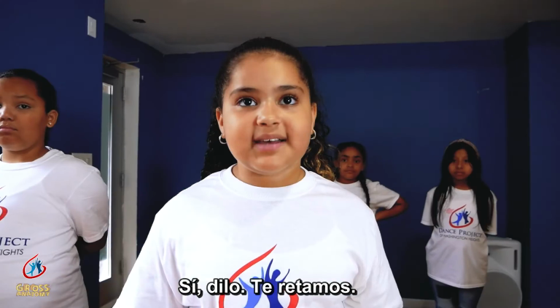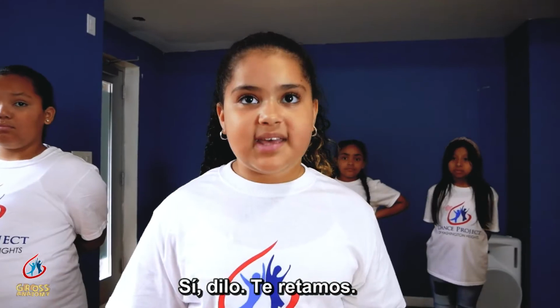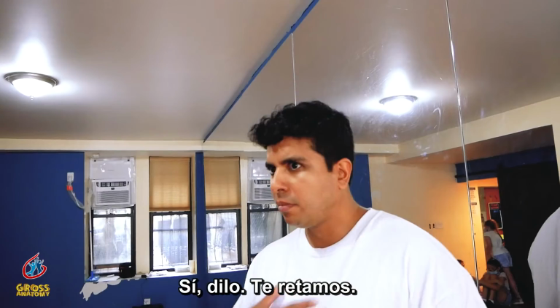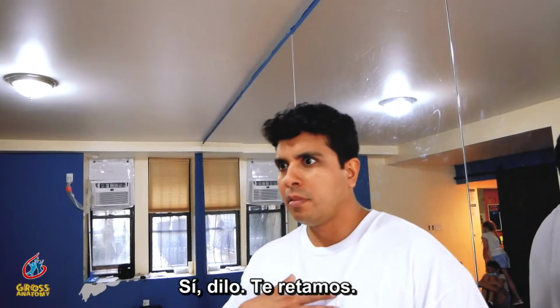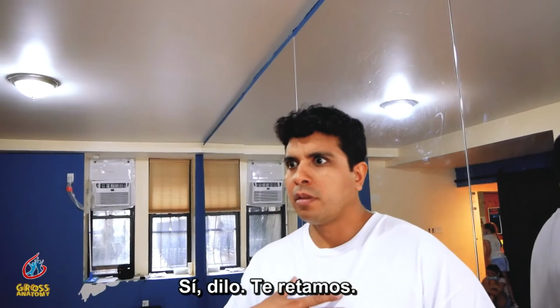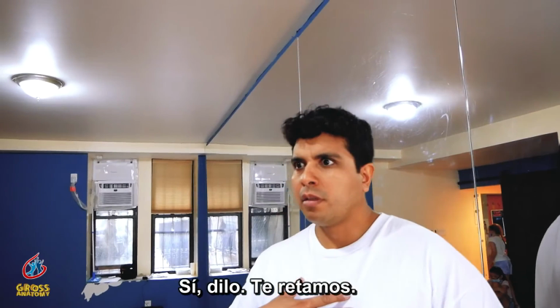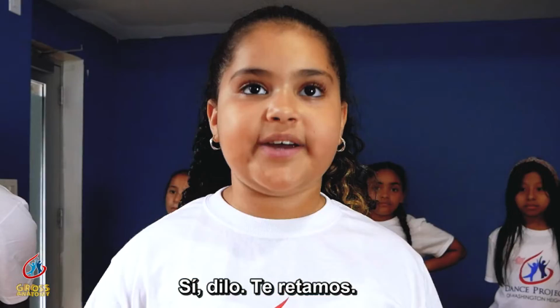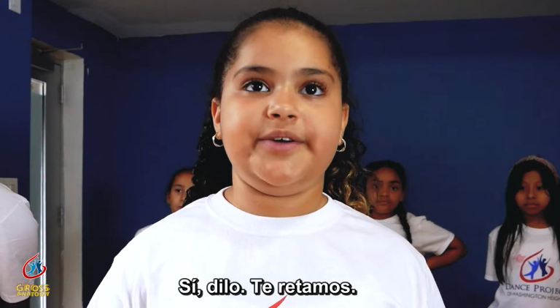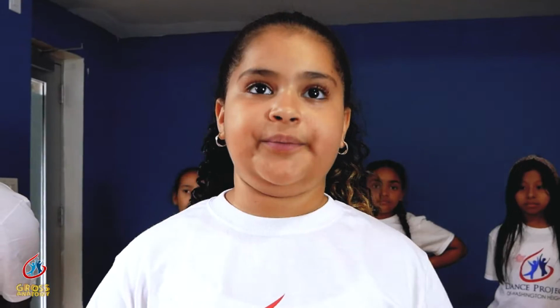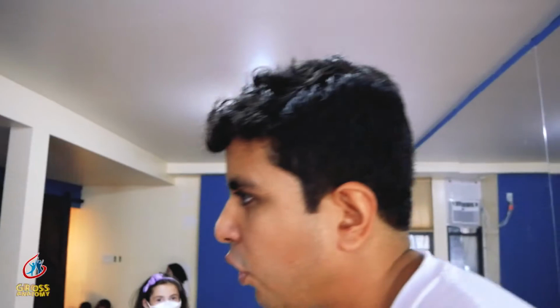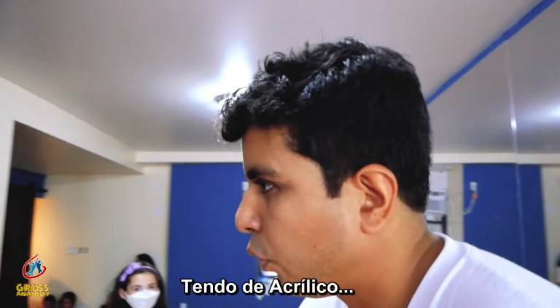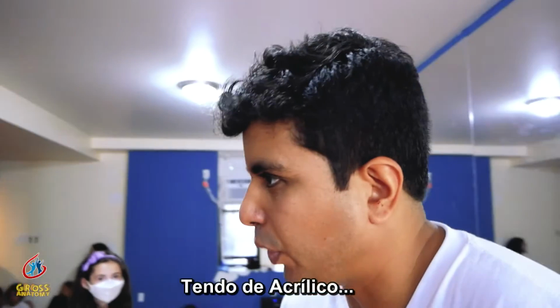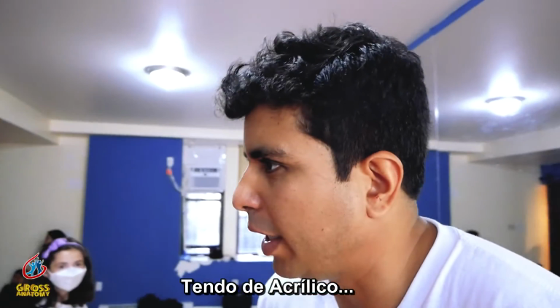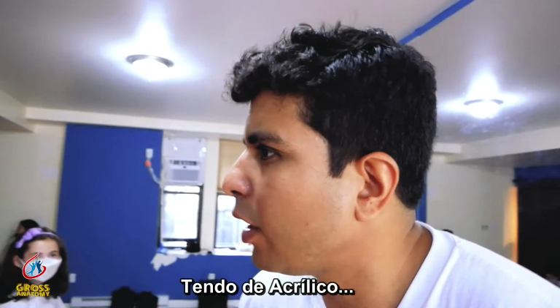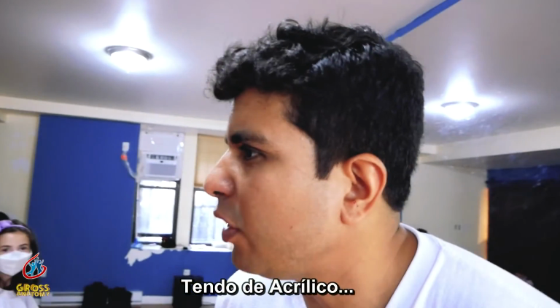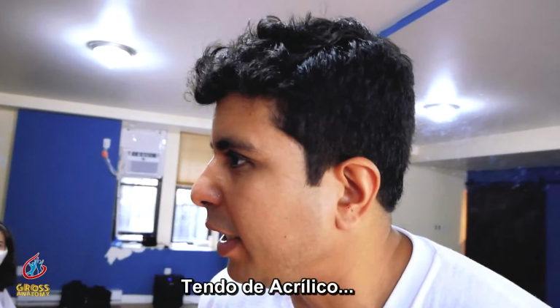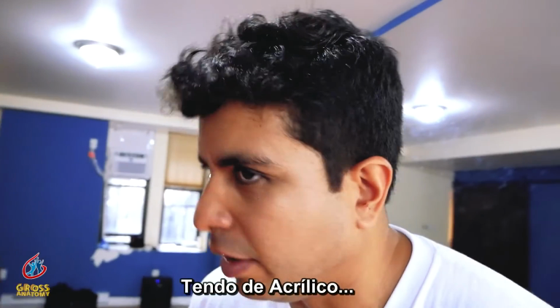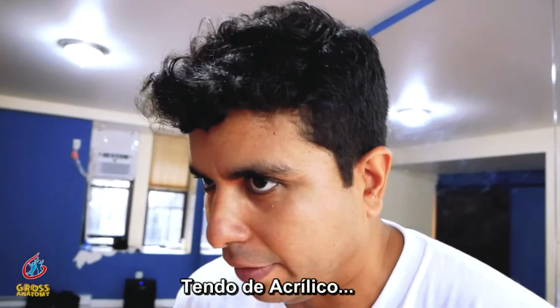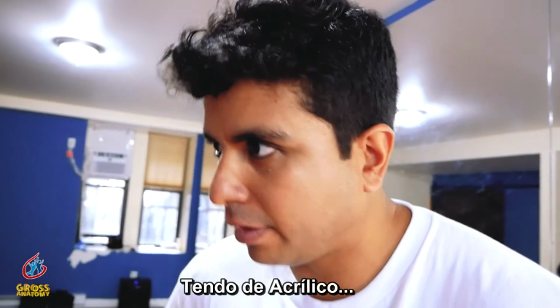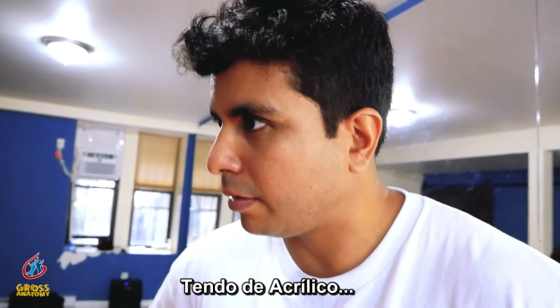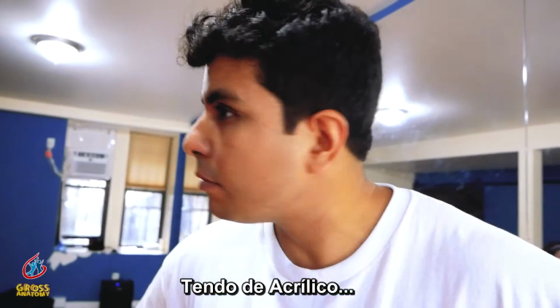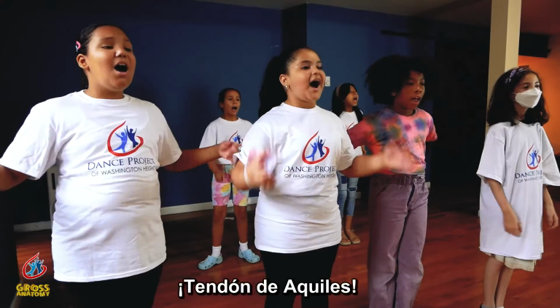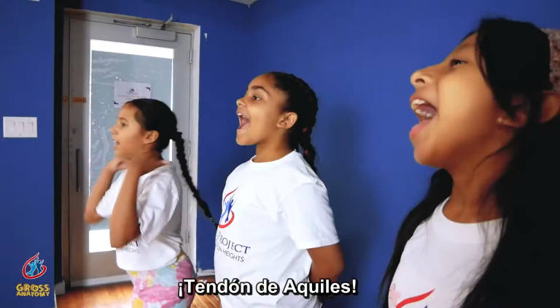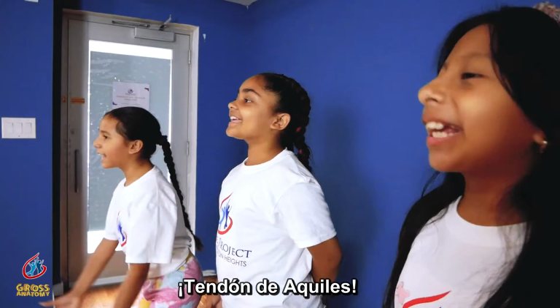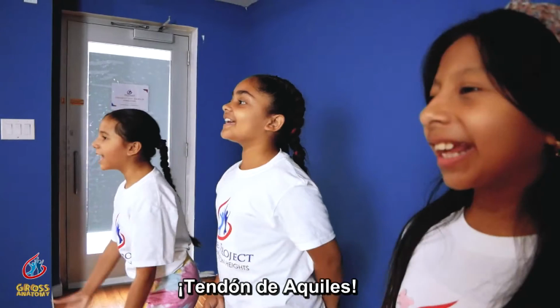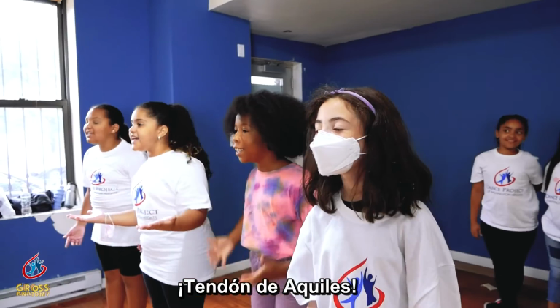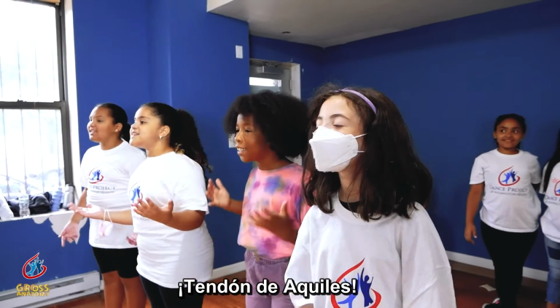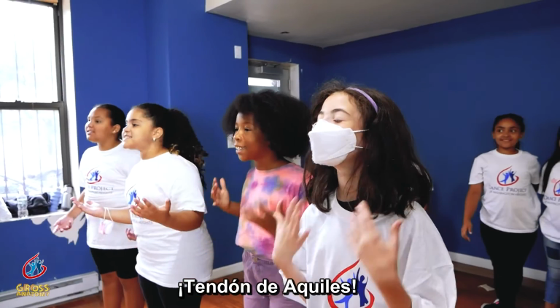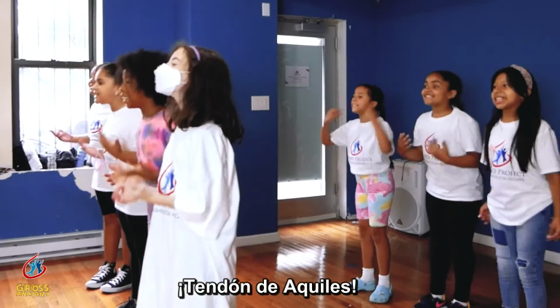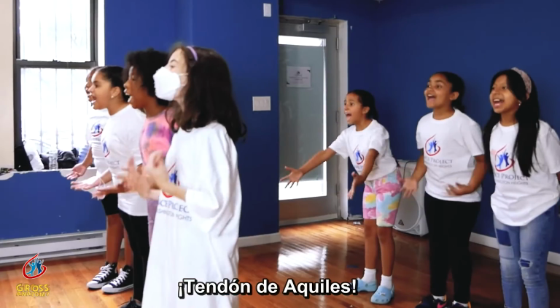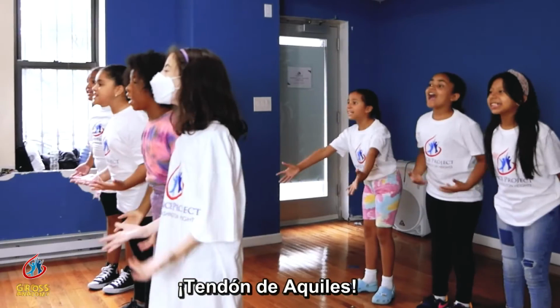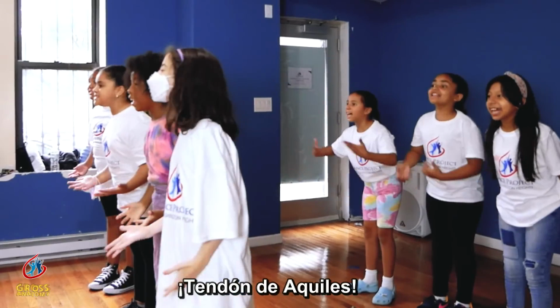Say it. We dare you. Acrylic tendon. Achilles tendon!